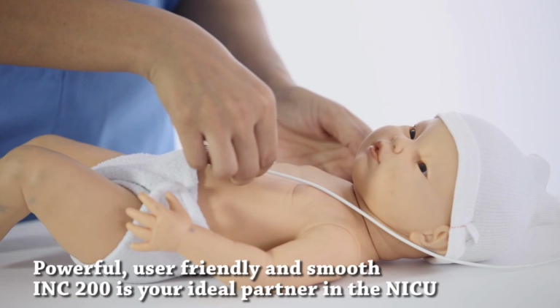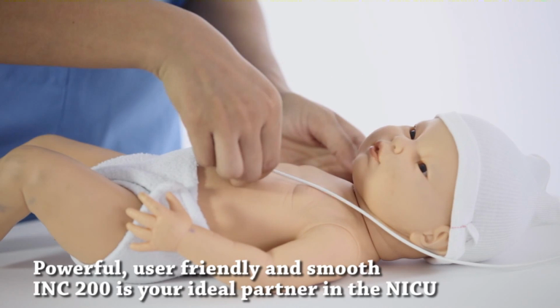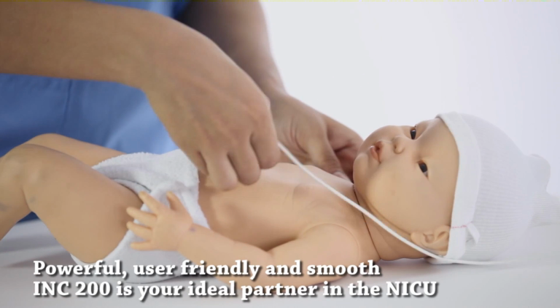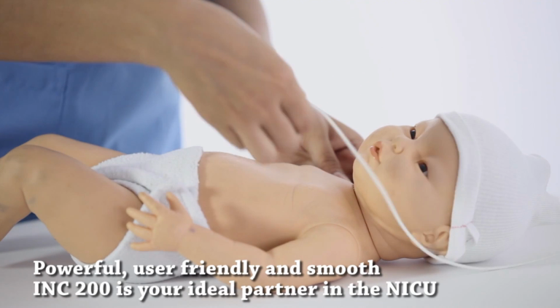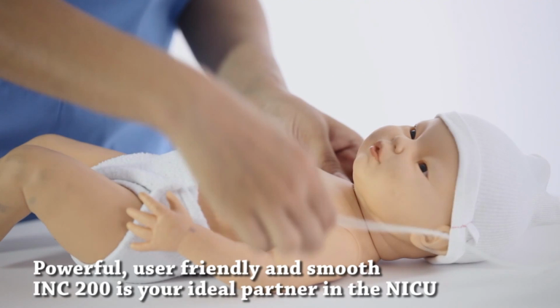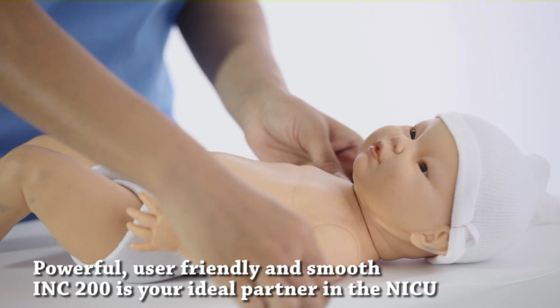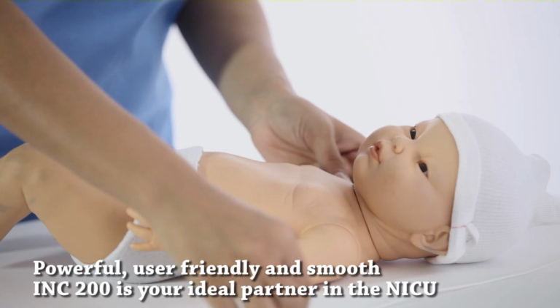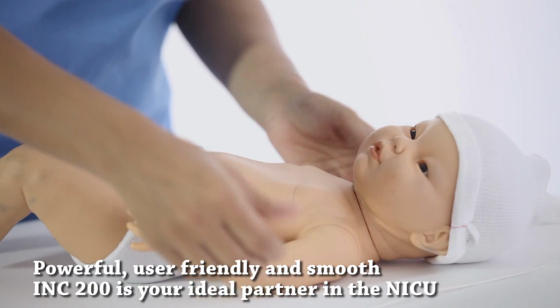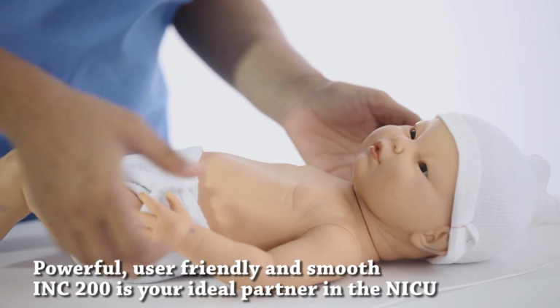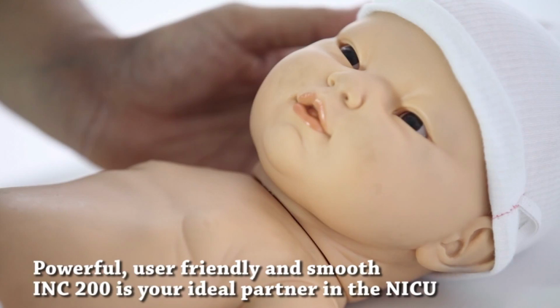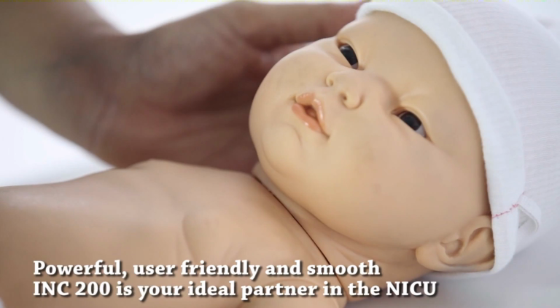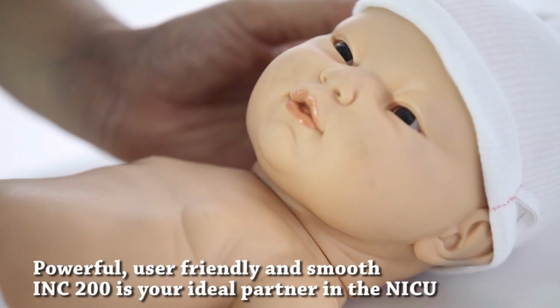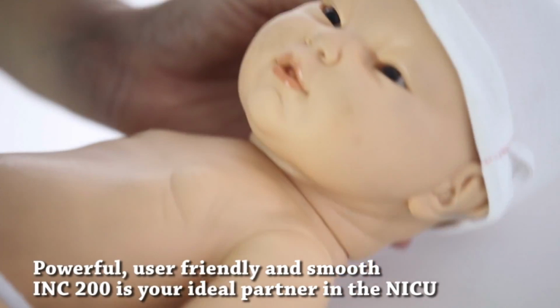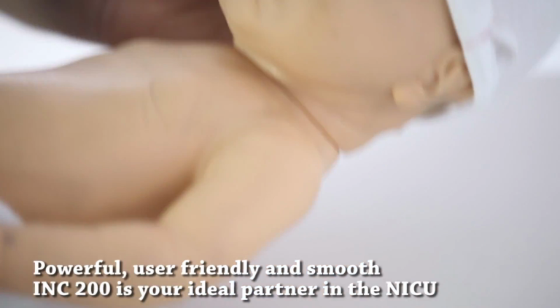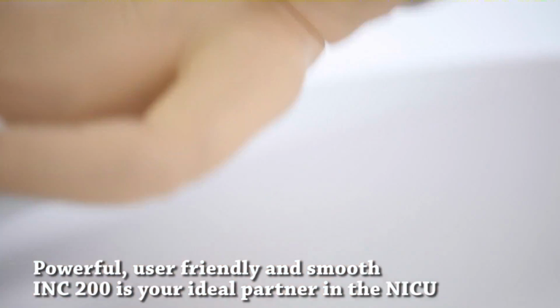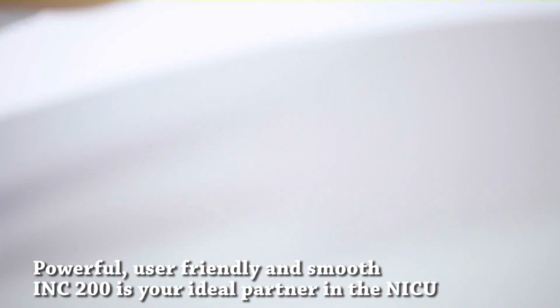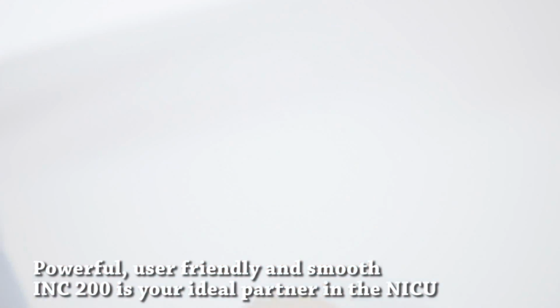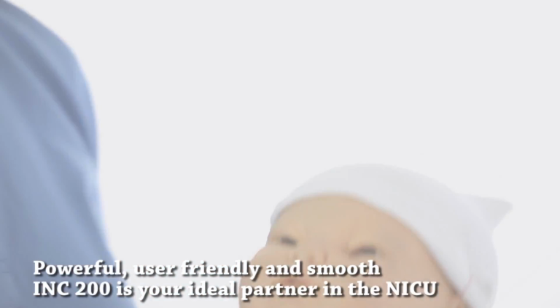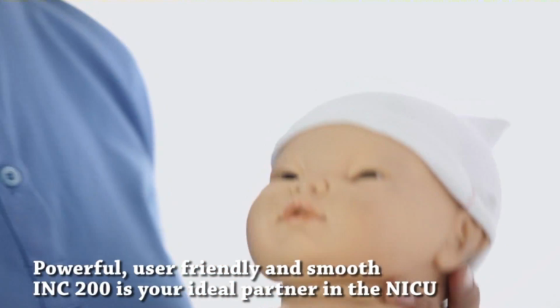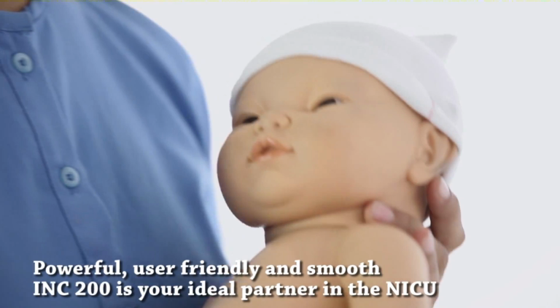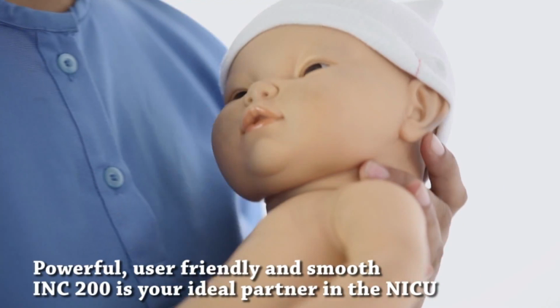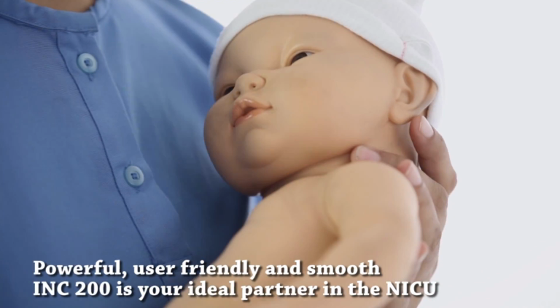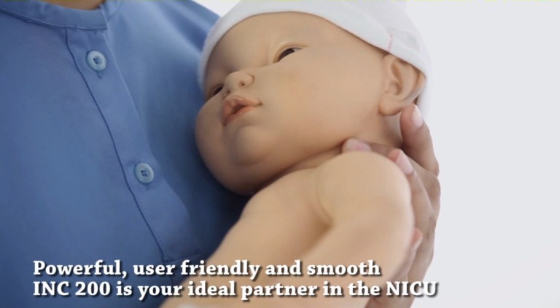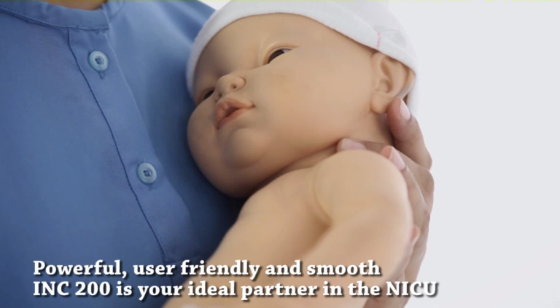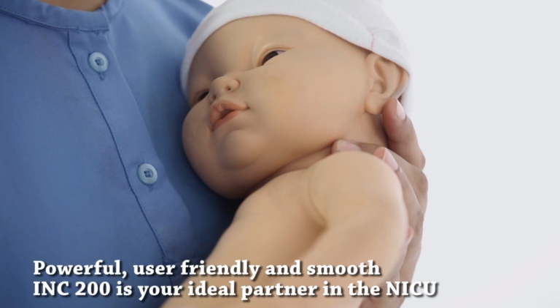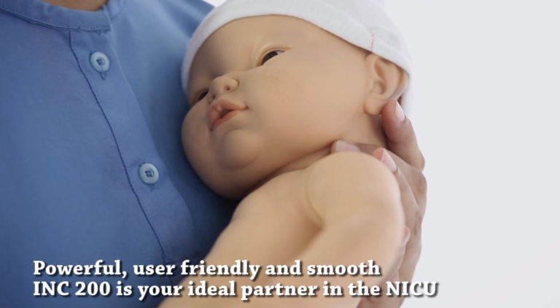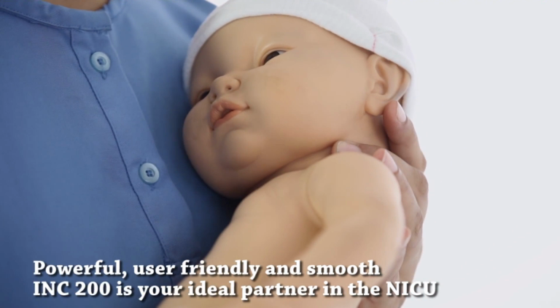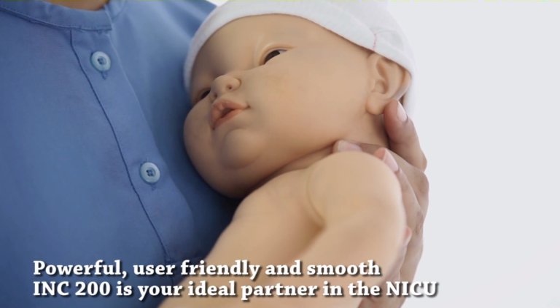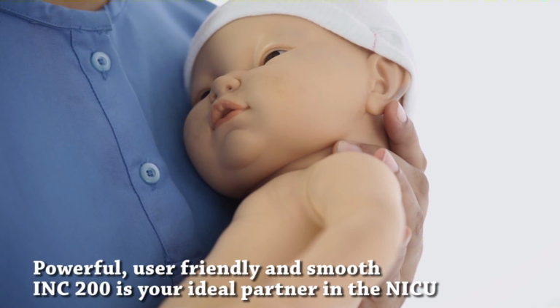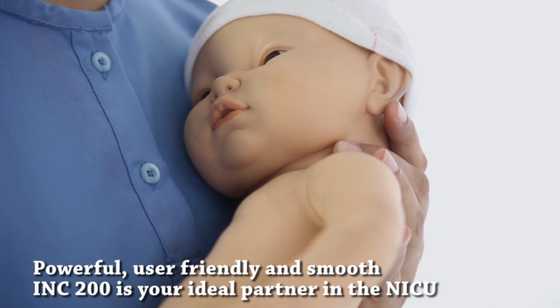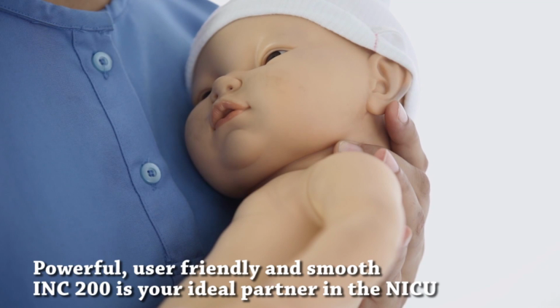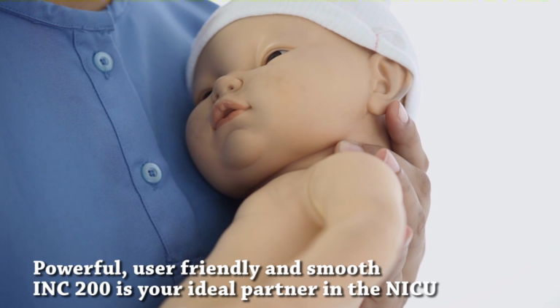Powerful, user-friendly, and smooth — the INC 200 is your ideal partner in the NICU.